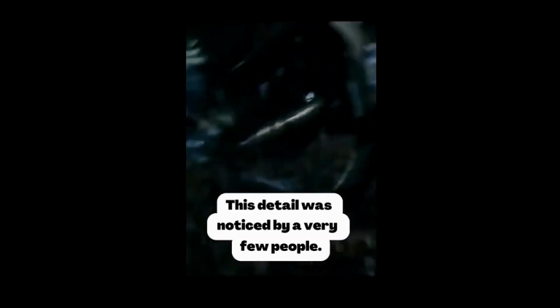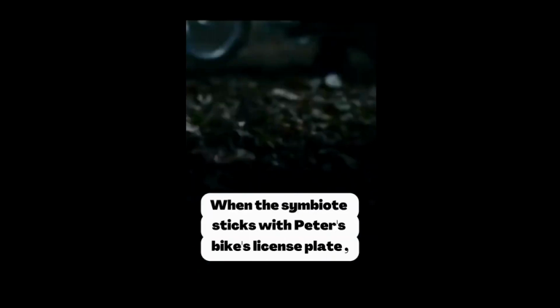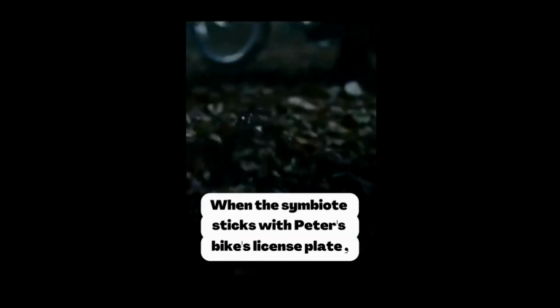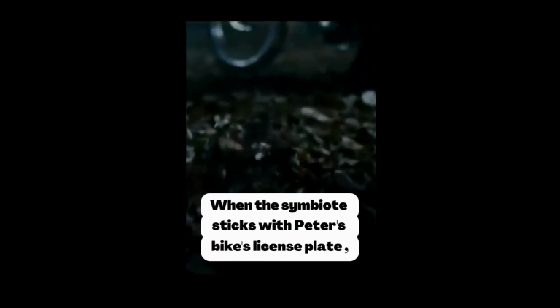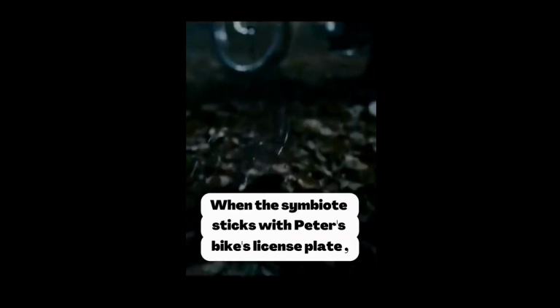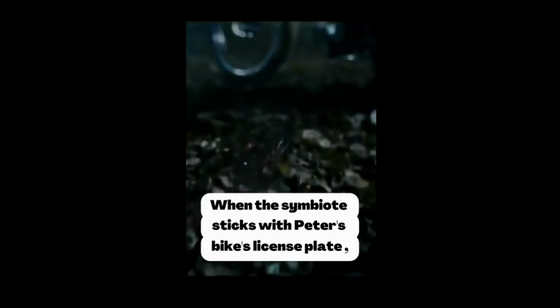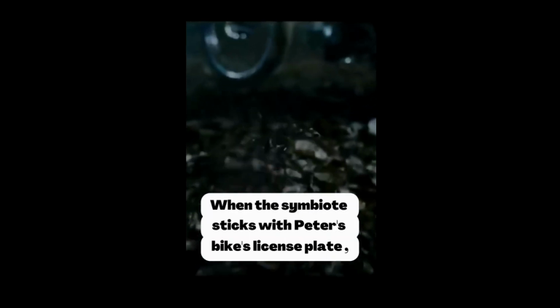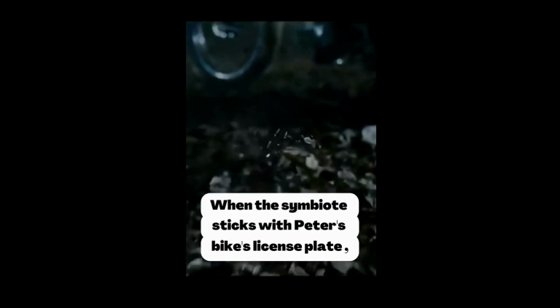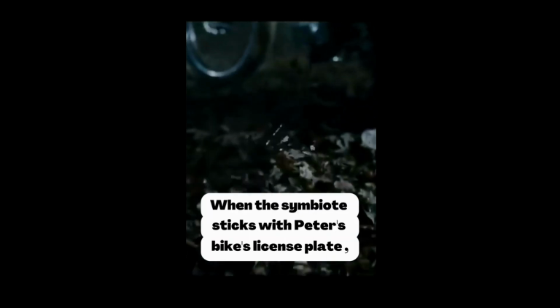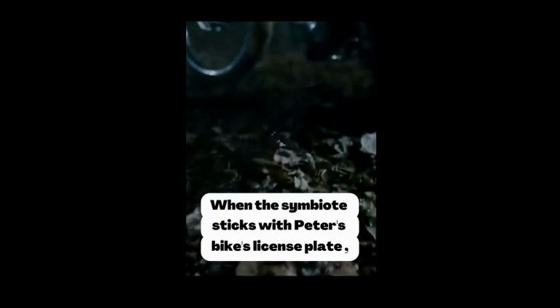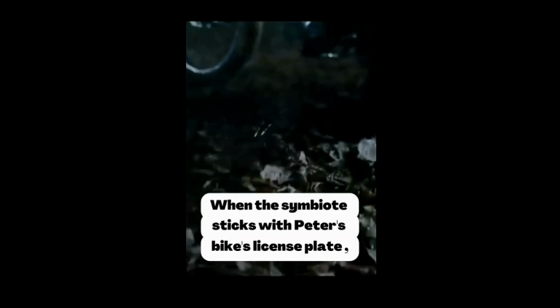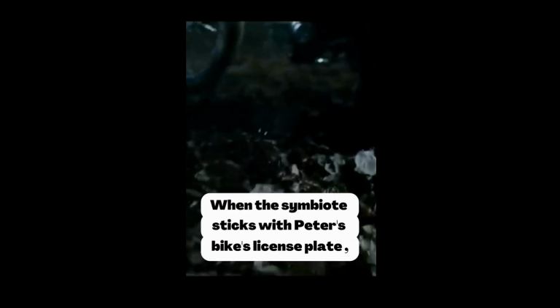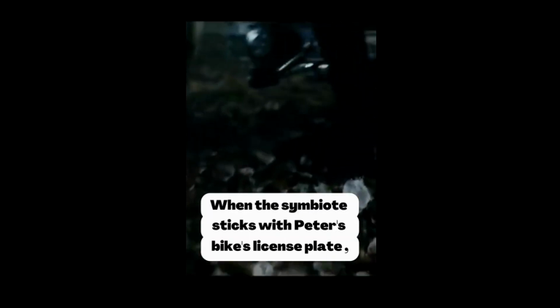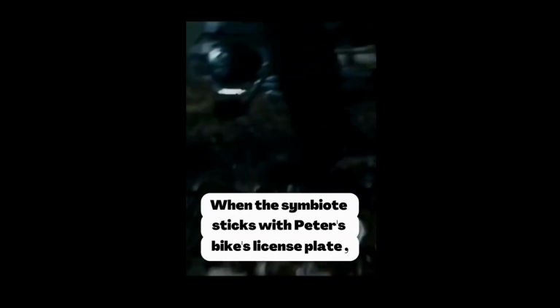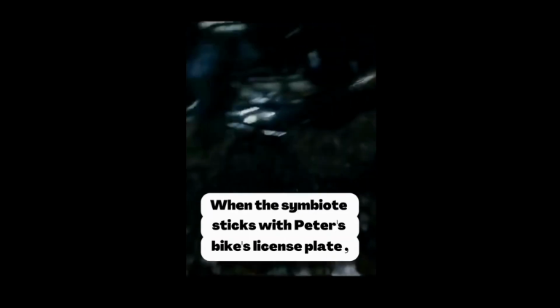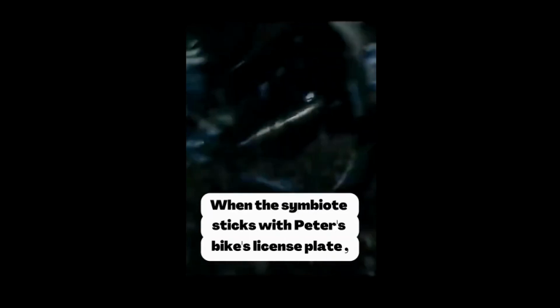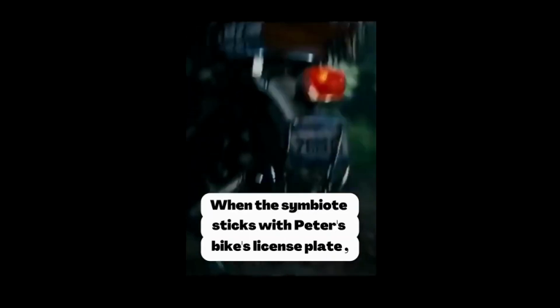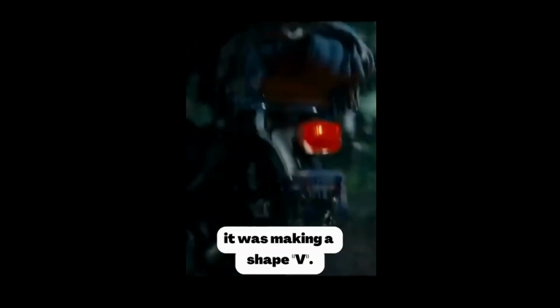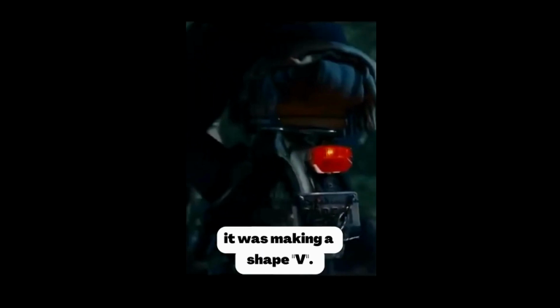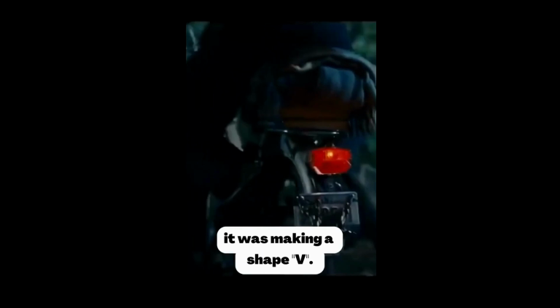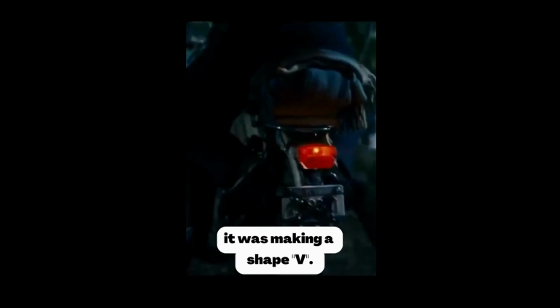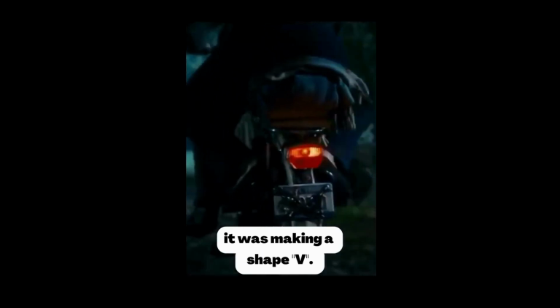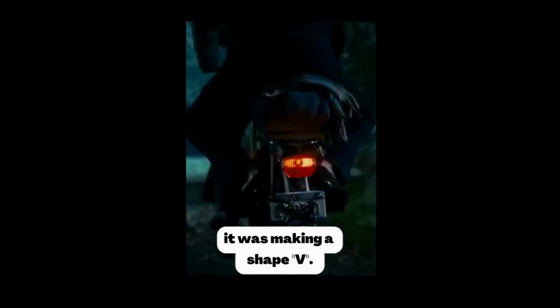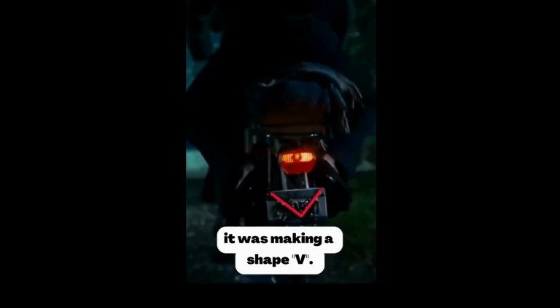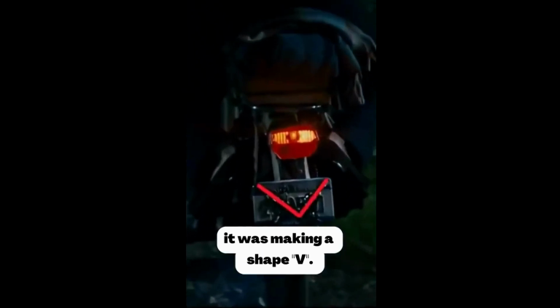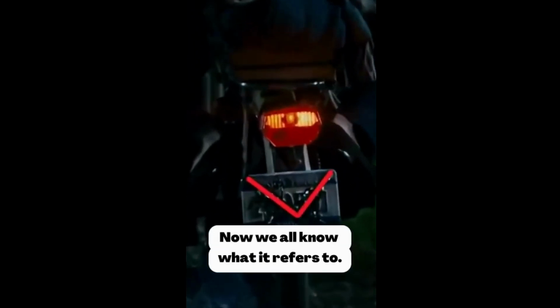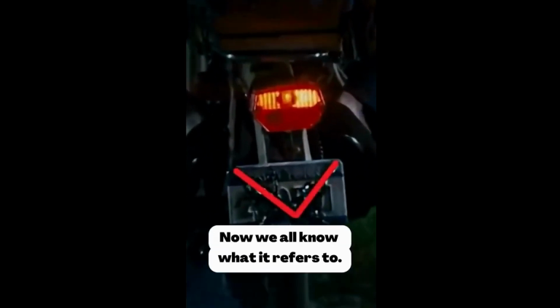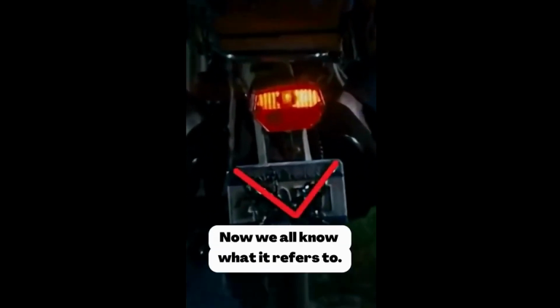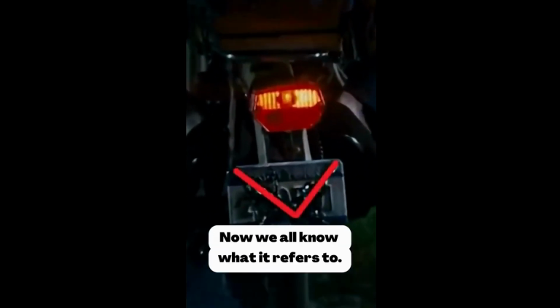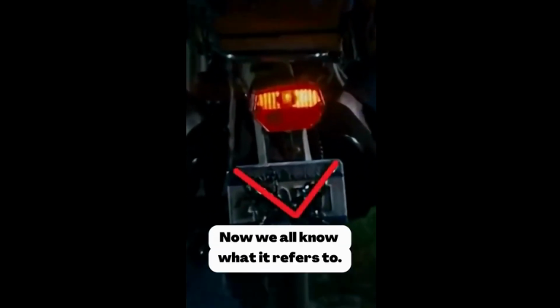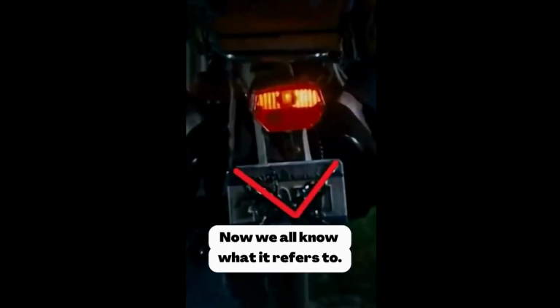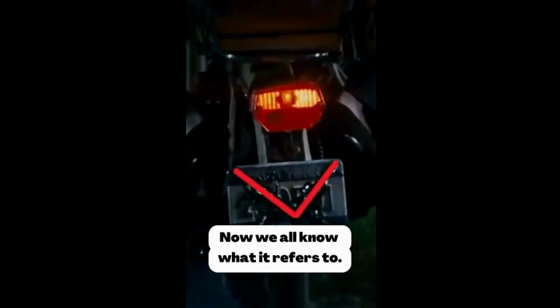In Spider-Man 3, when the symbiote sticks to Peter's bike's license plate, it forms the shape of a 'V' — and we all know what that refers to.